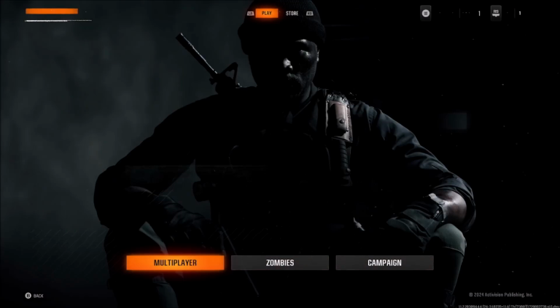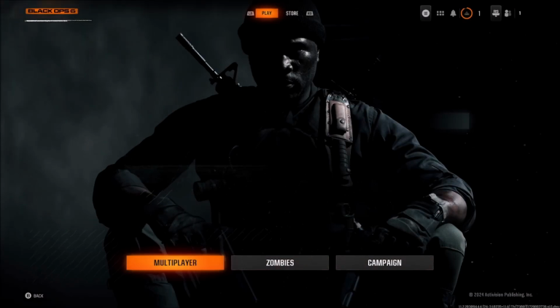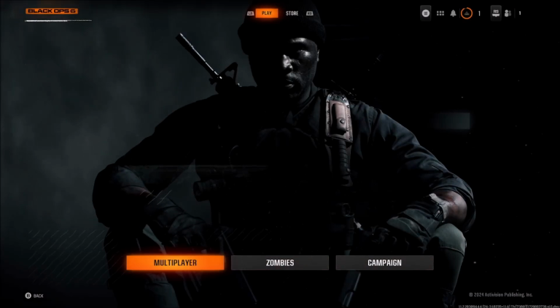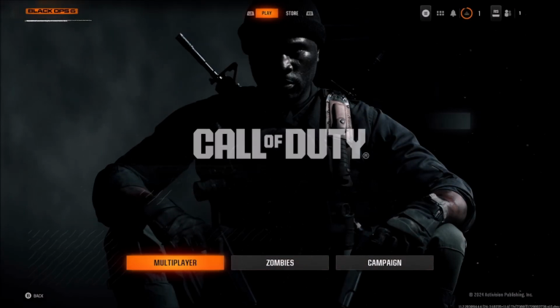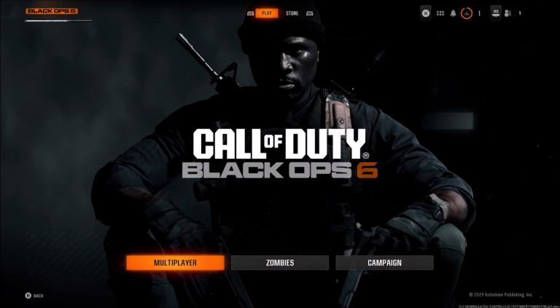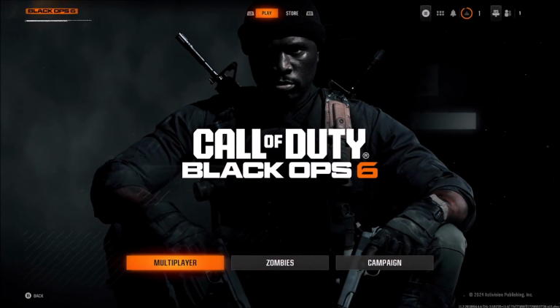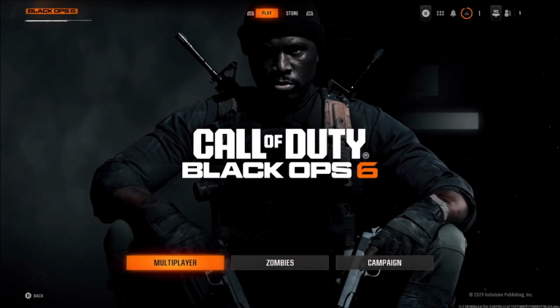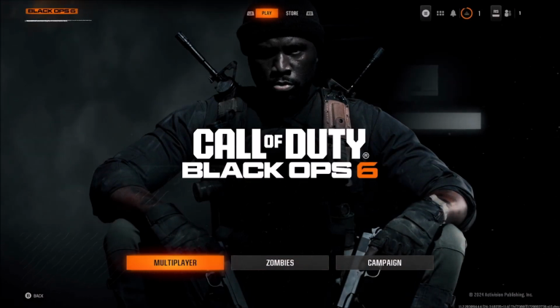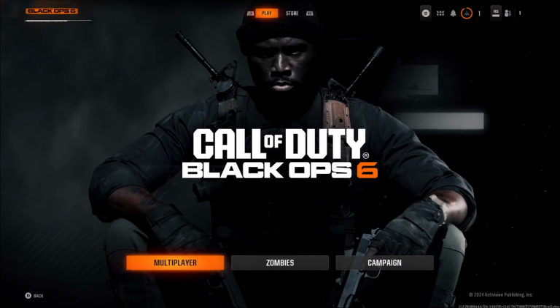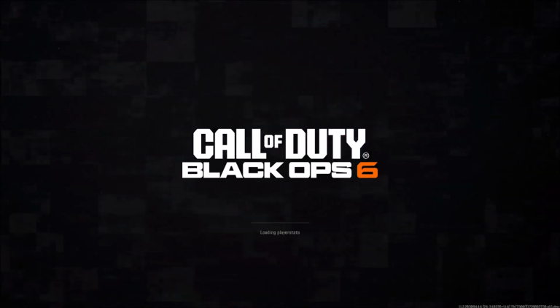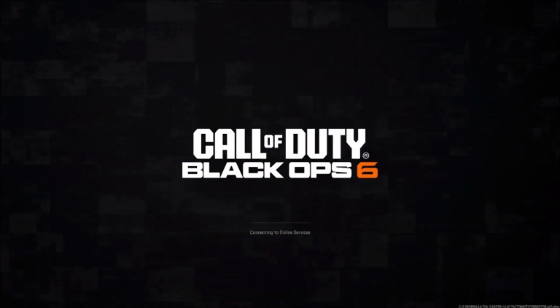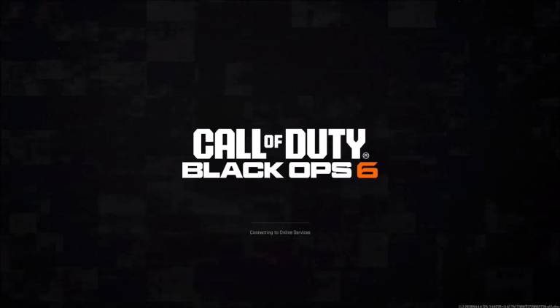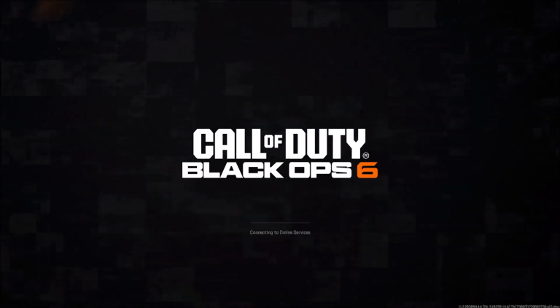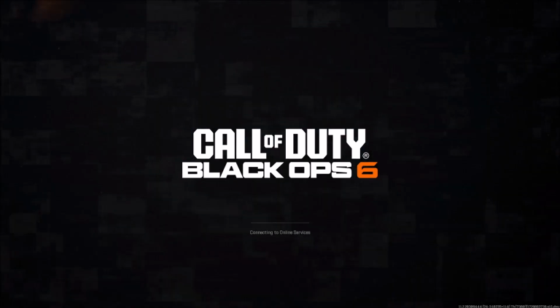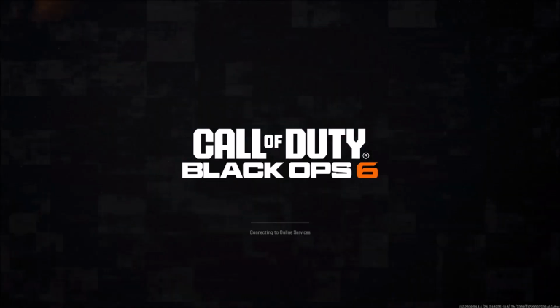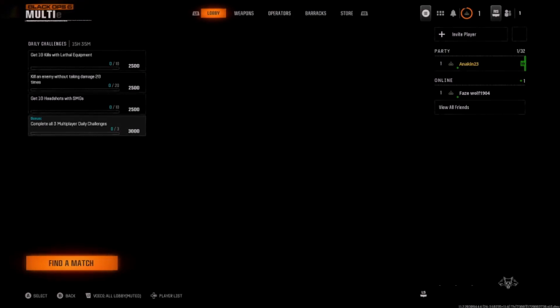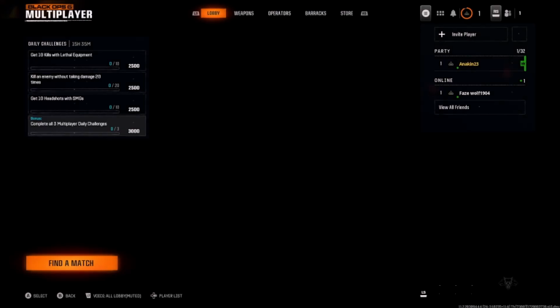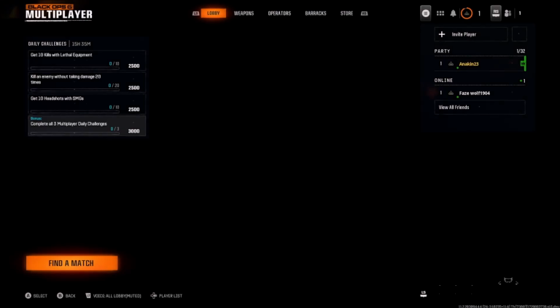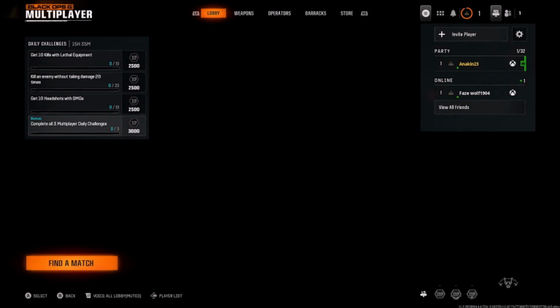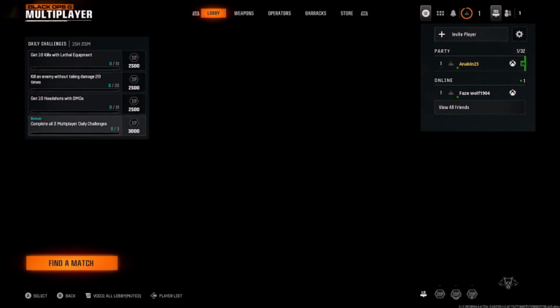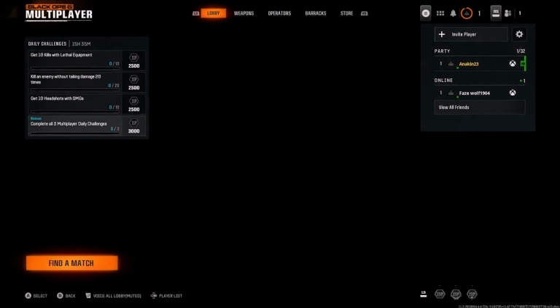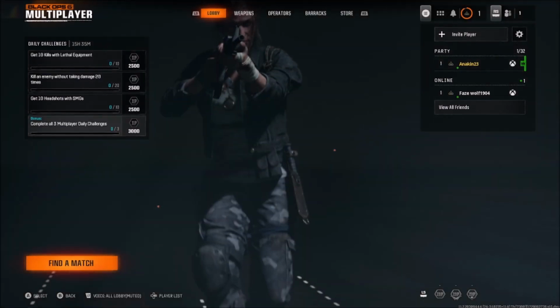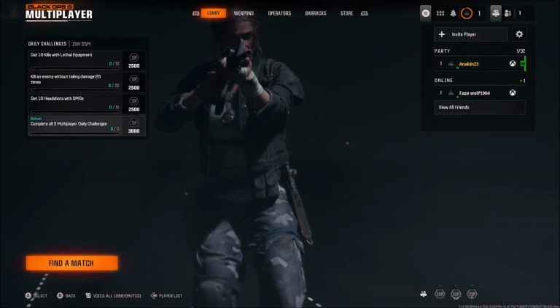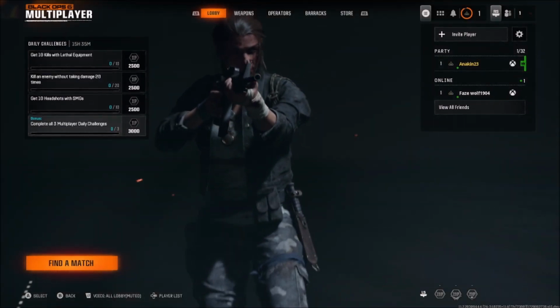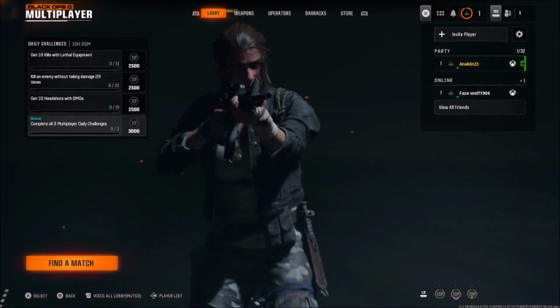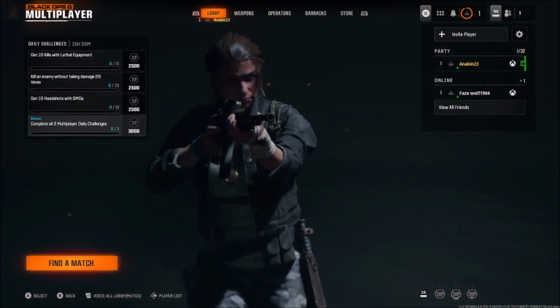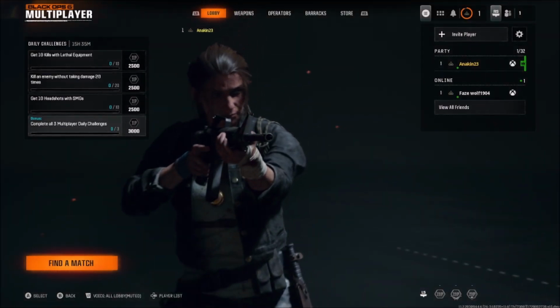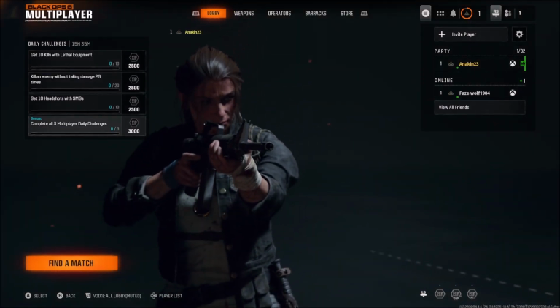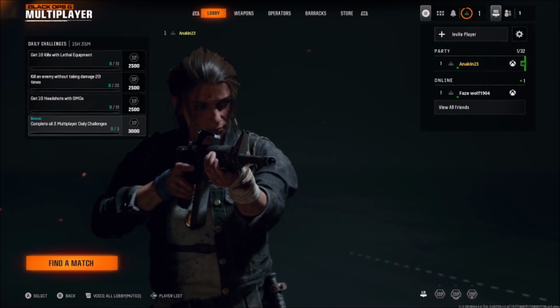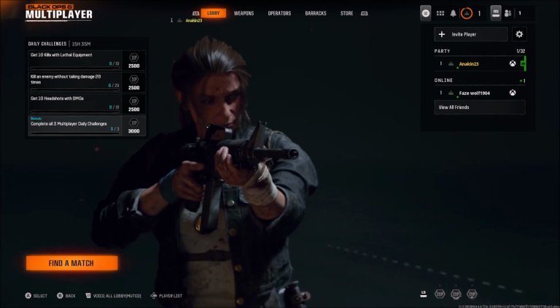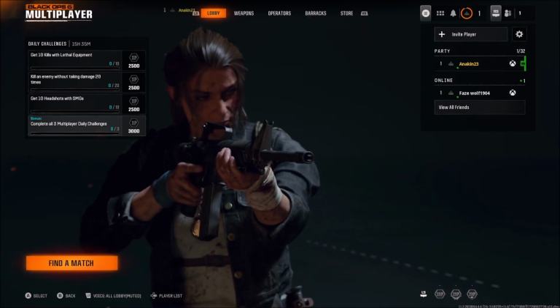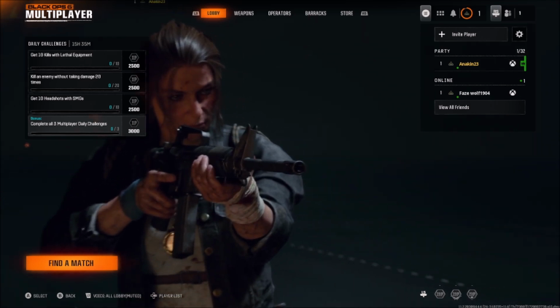First, let's enter where it says Multiplayer. In the upper right corner you should read something that says Add a second controller.